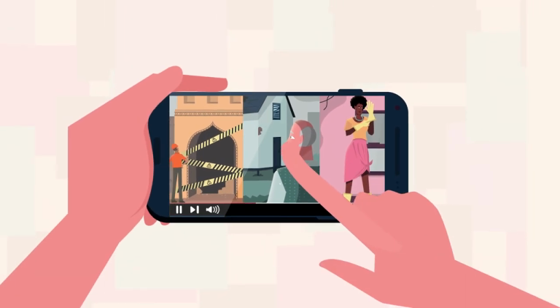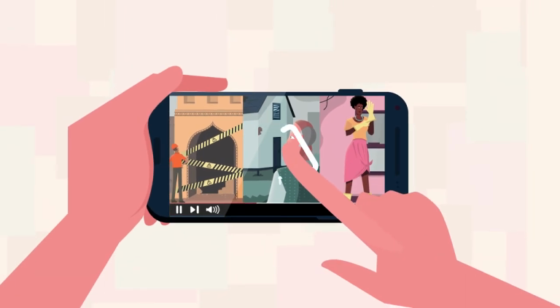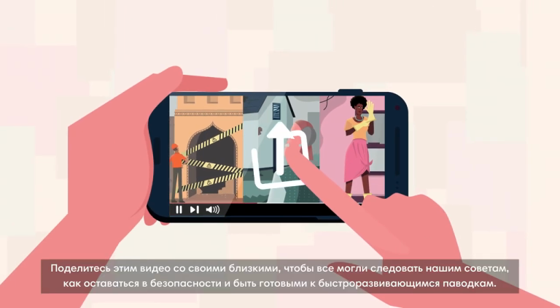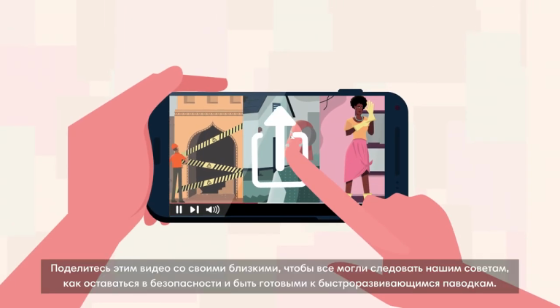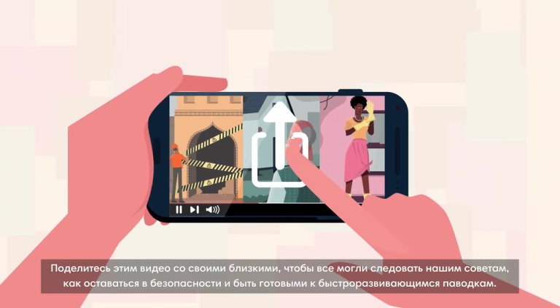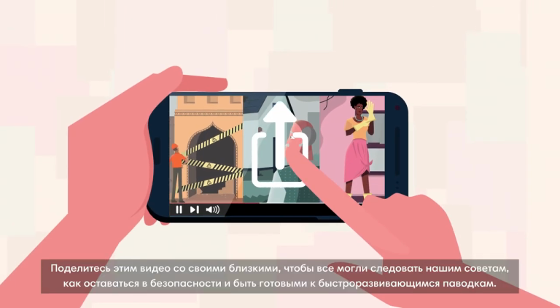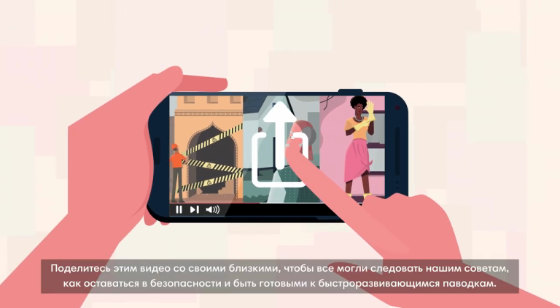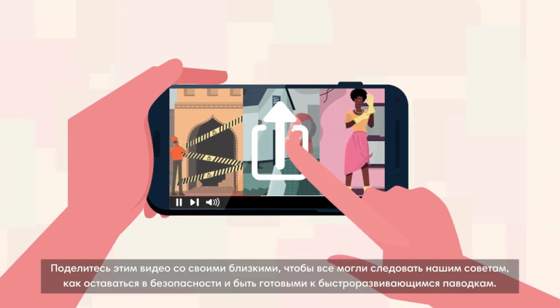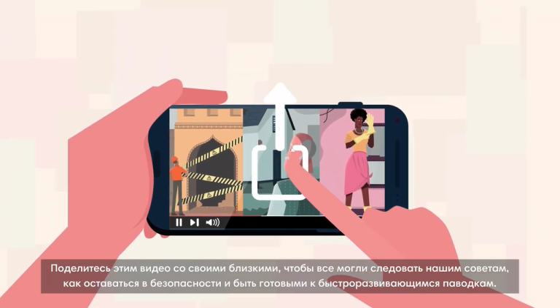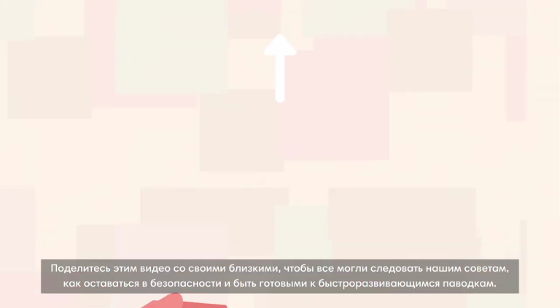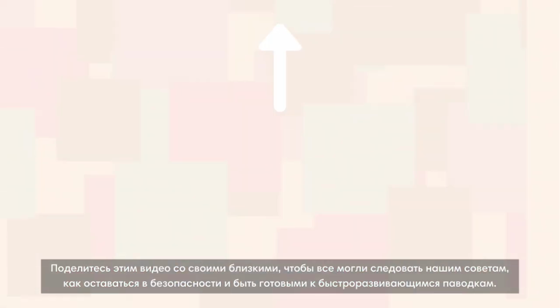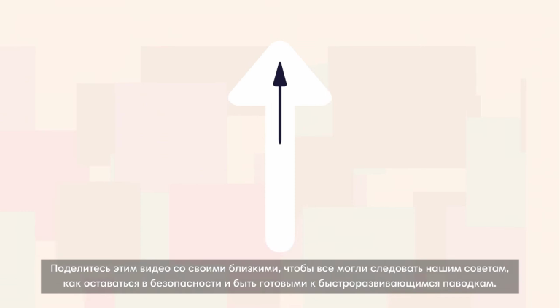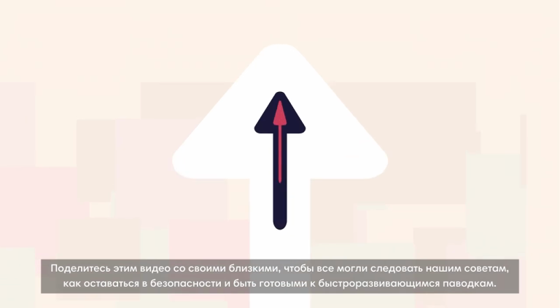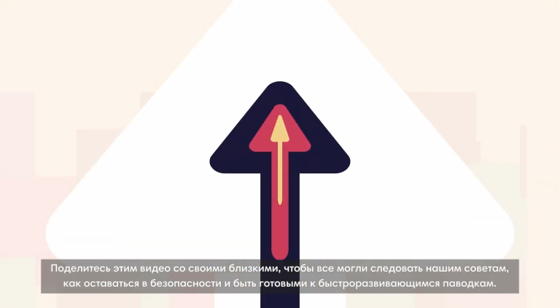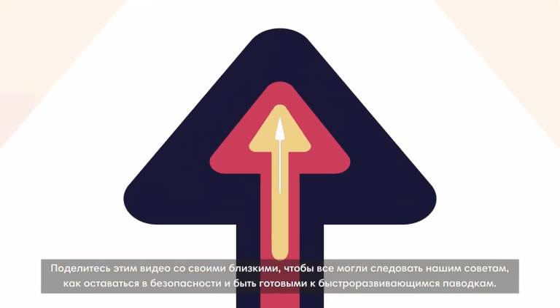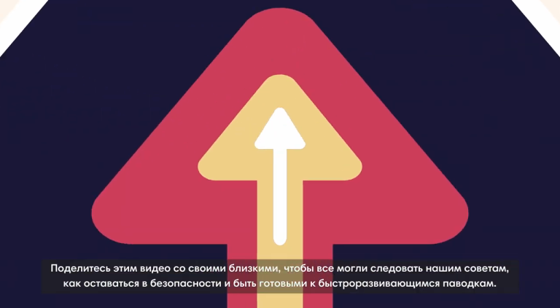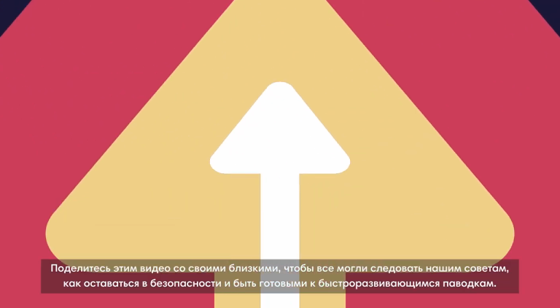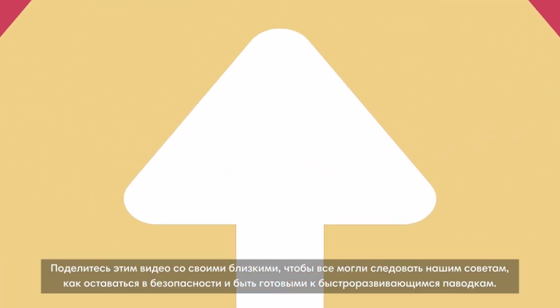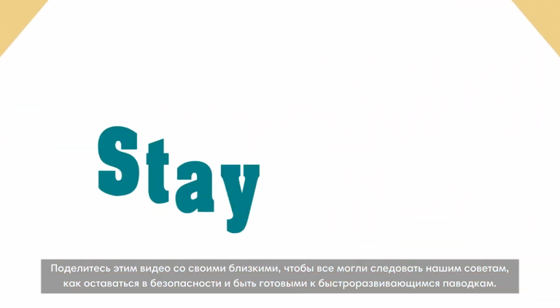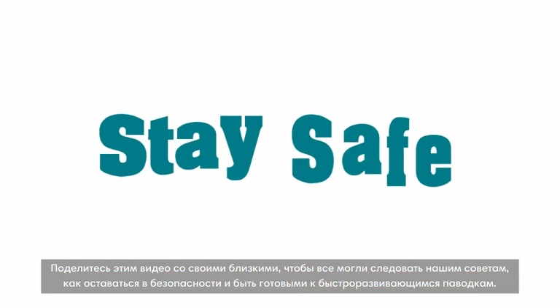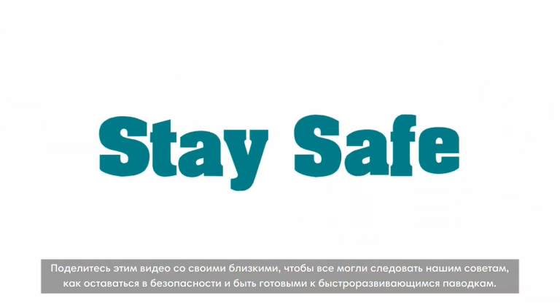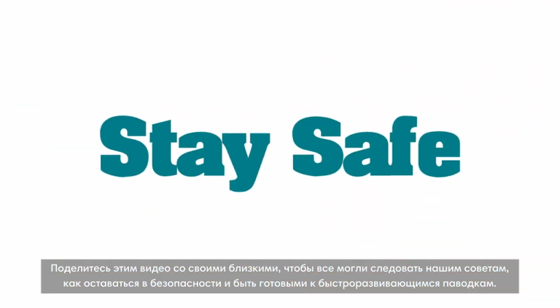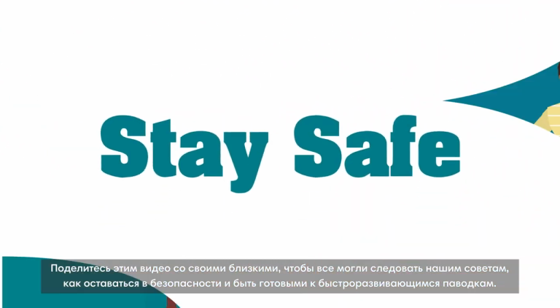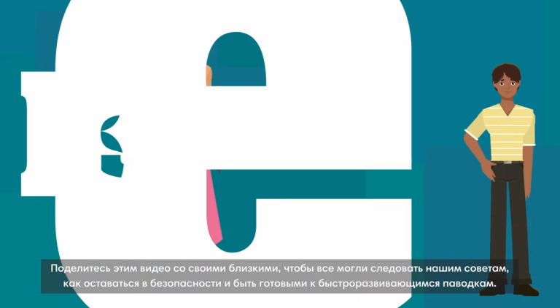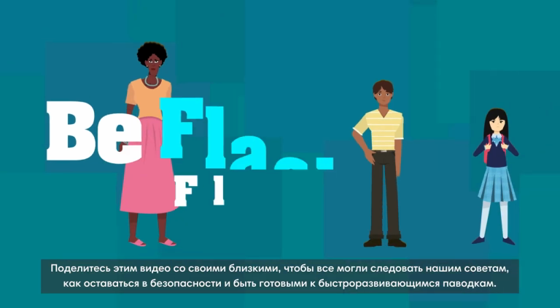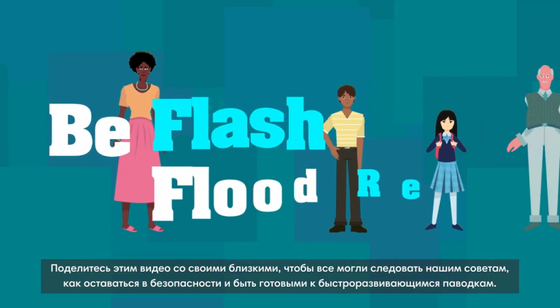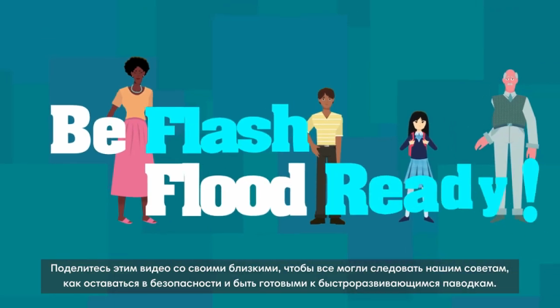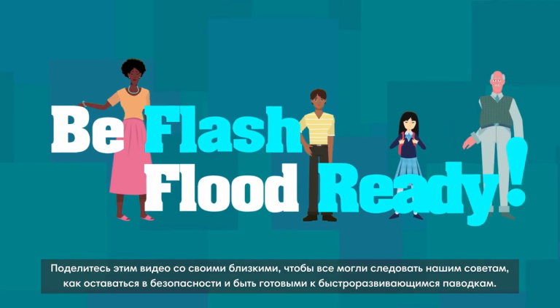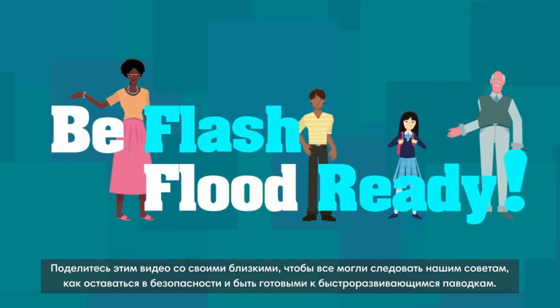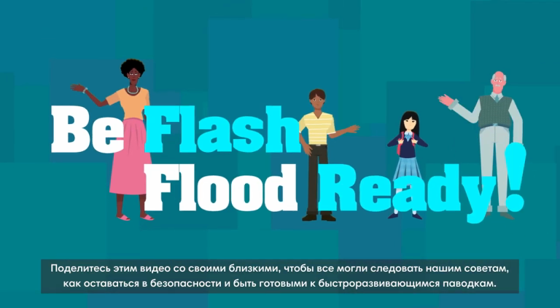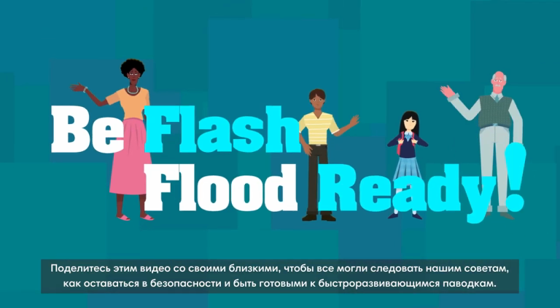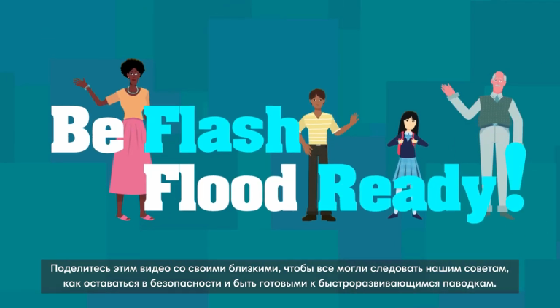Share this video with your loved ones, so you can all follow our tips to stay safe and be flash flood ready.